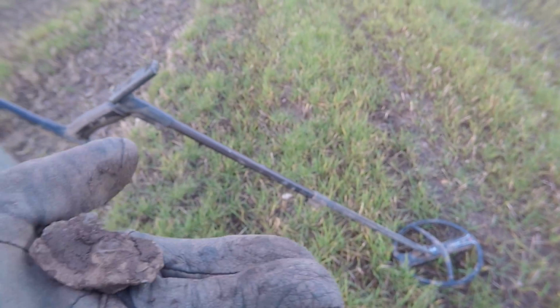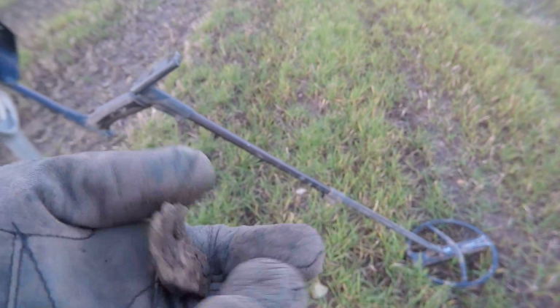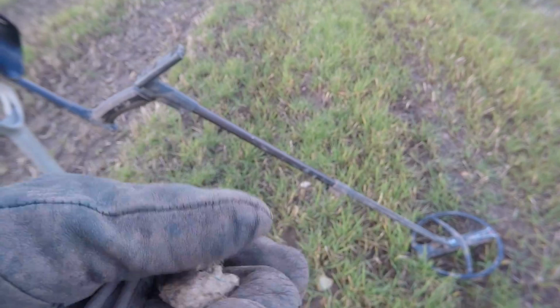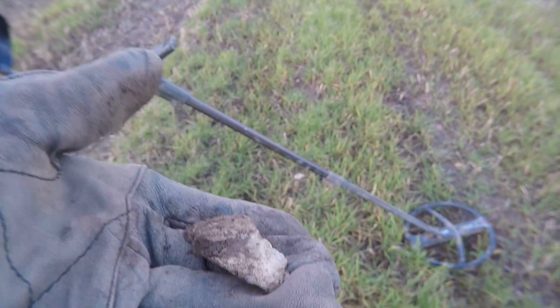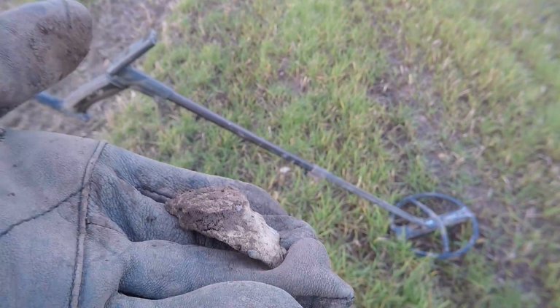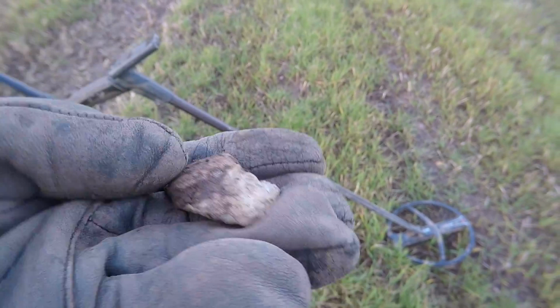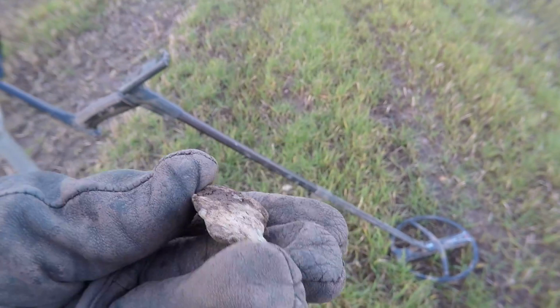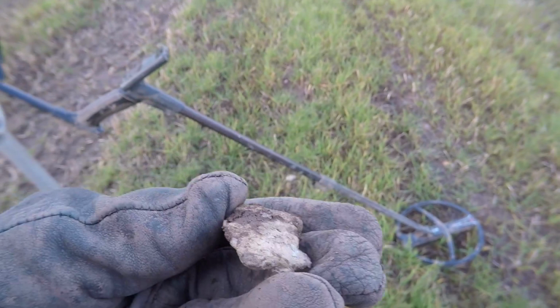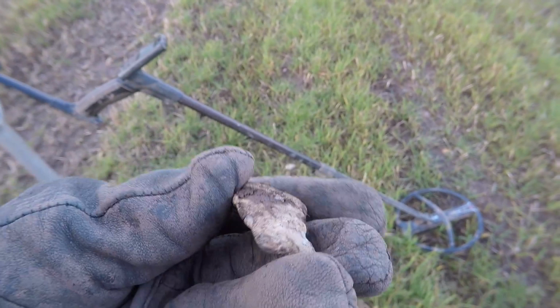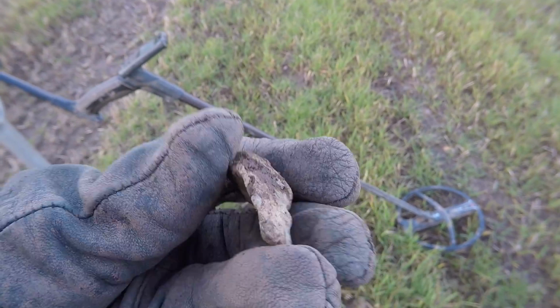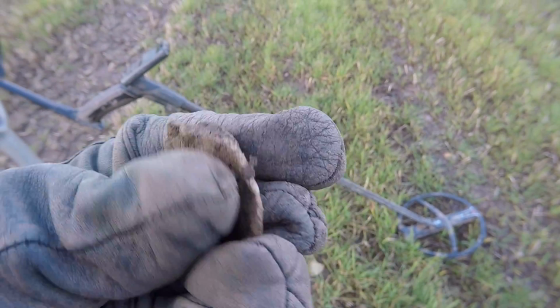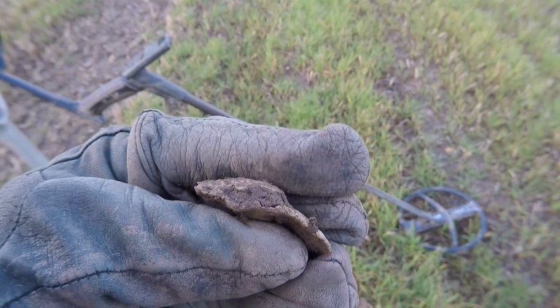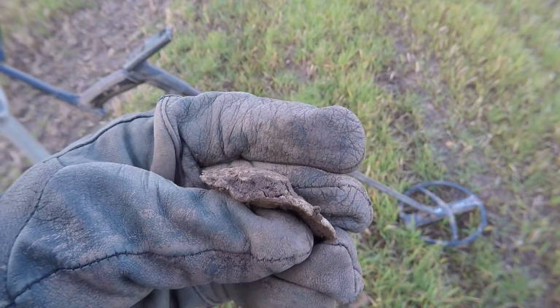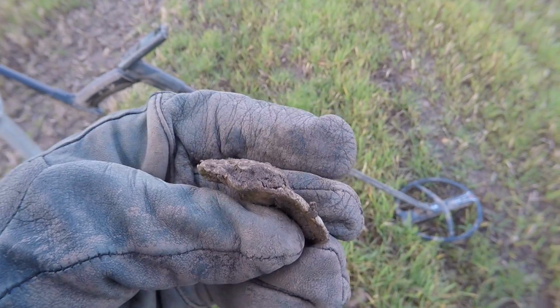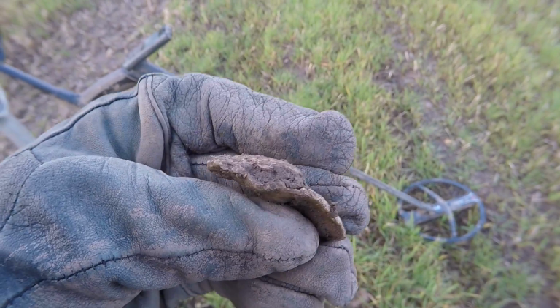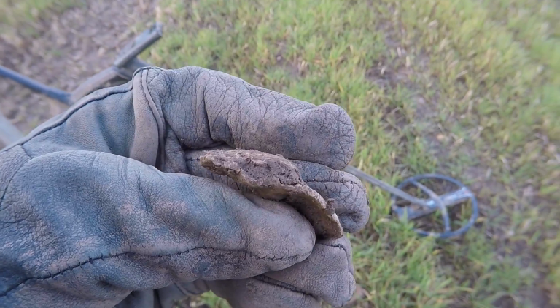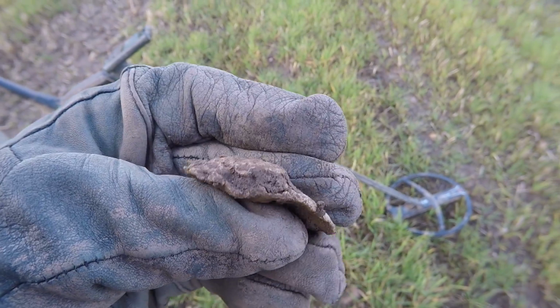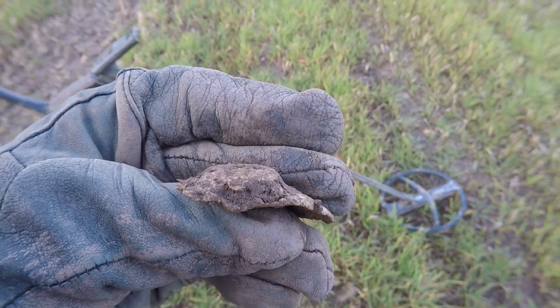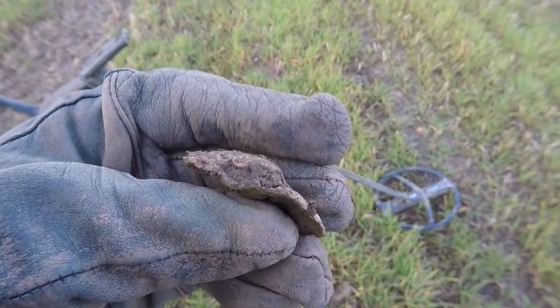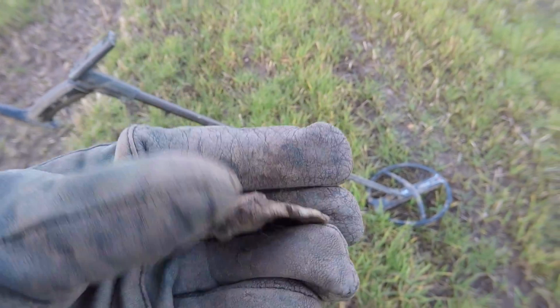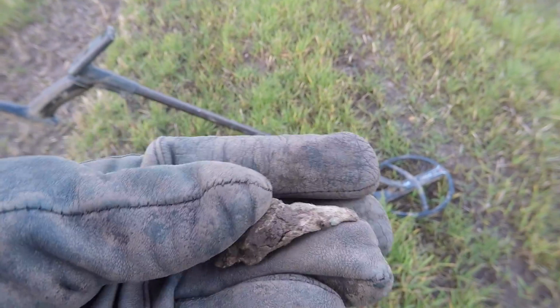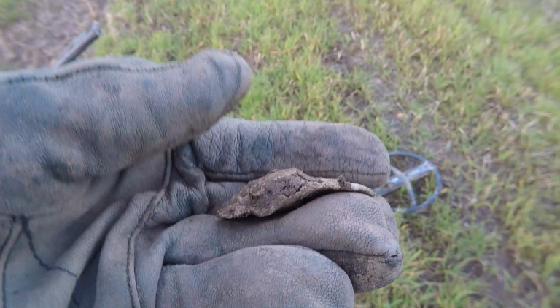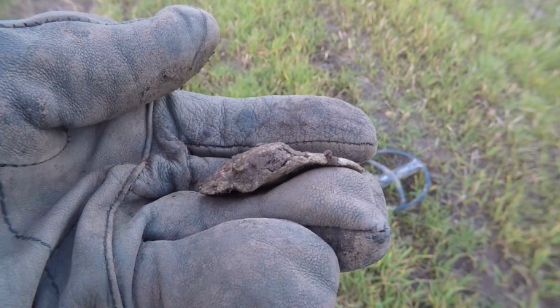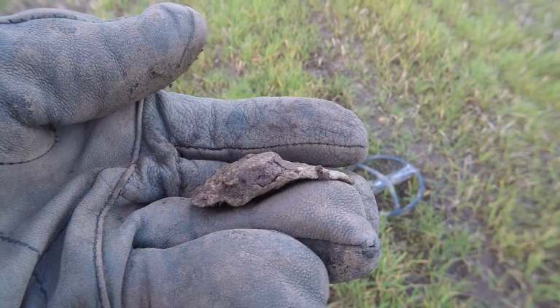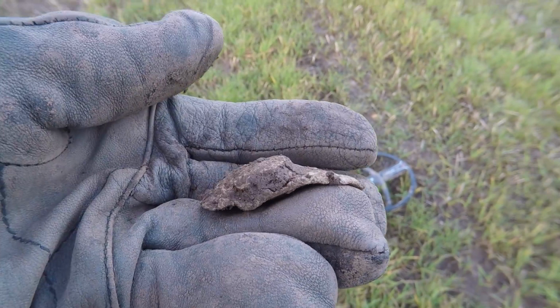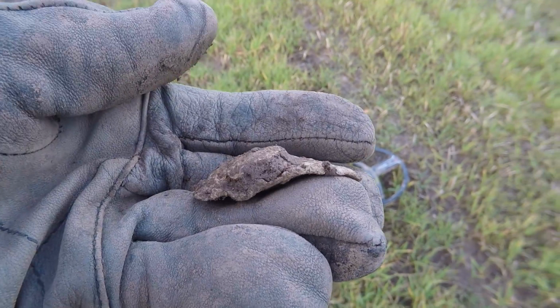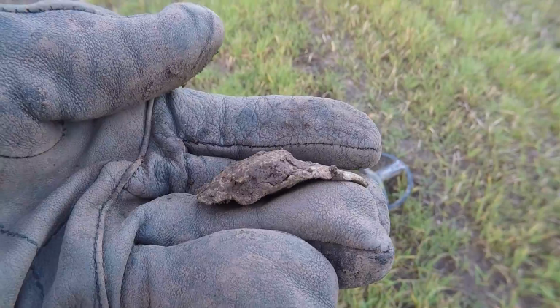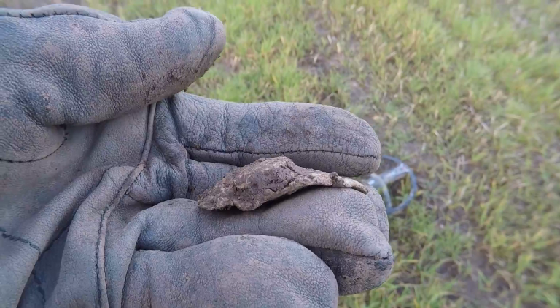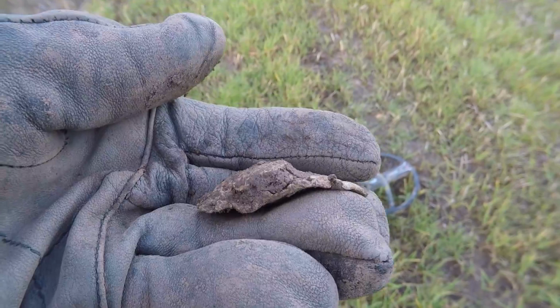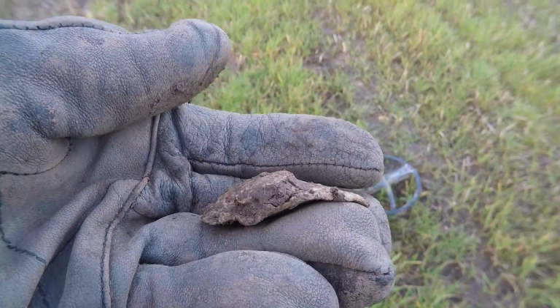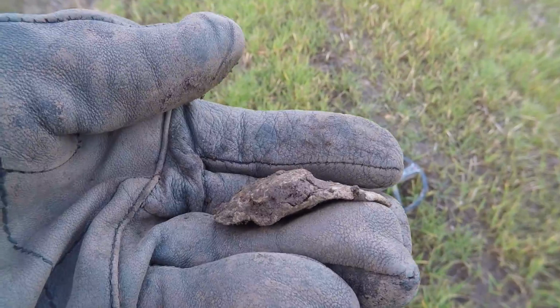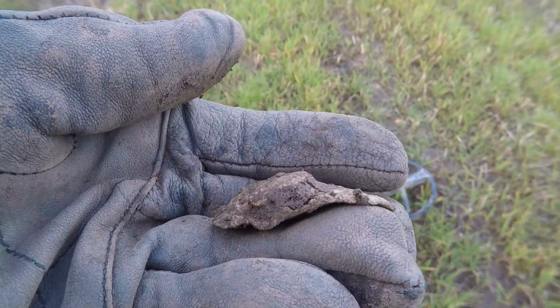That's another Roman pot mend. Definitely — a bit different, but yeah, that's a Roman pot mend. Still in the right area. Let's get going.